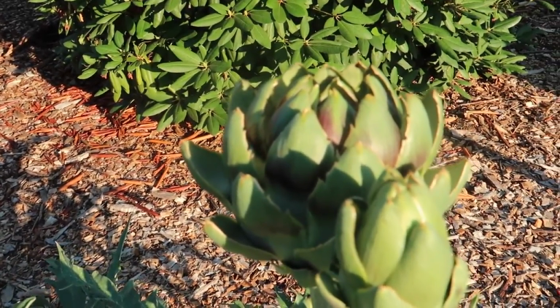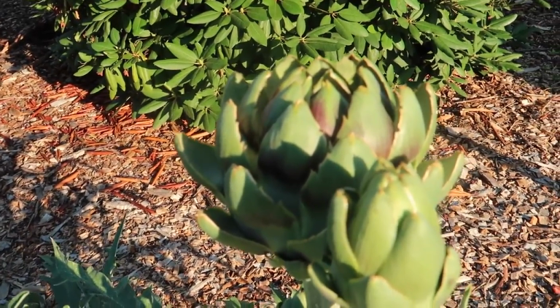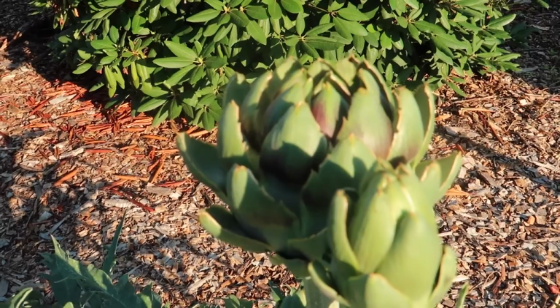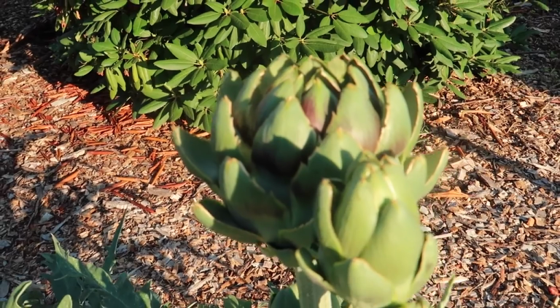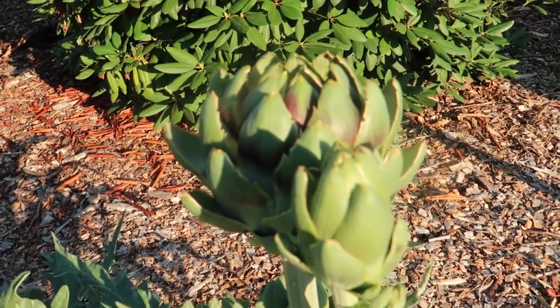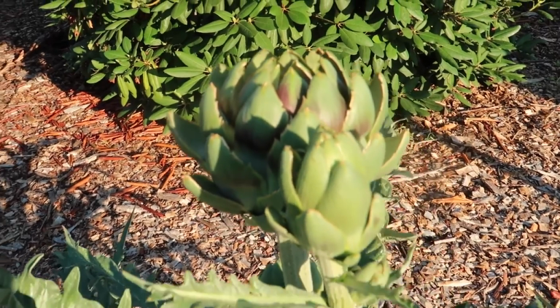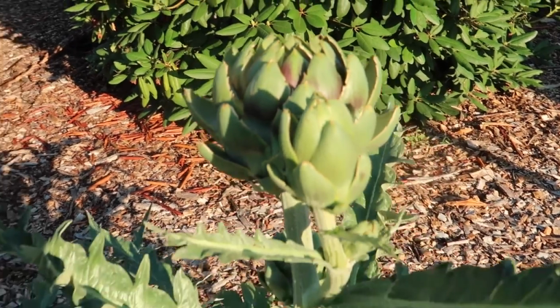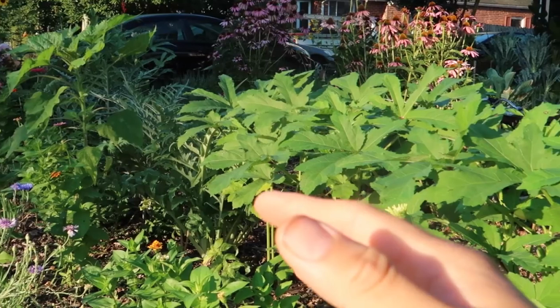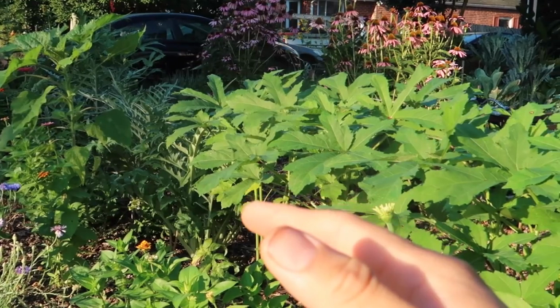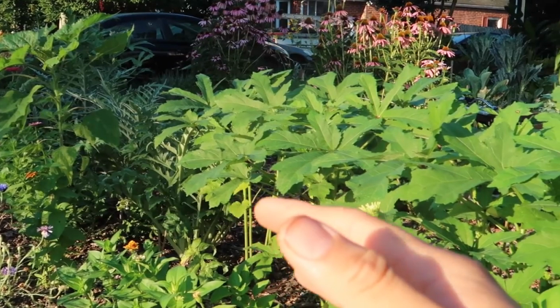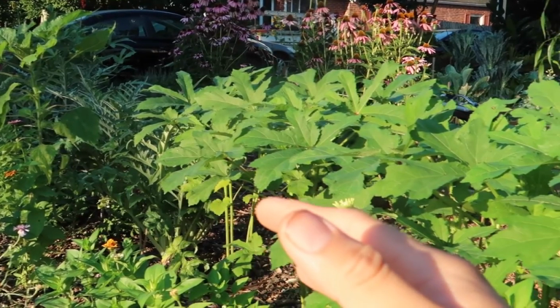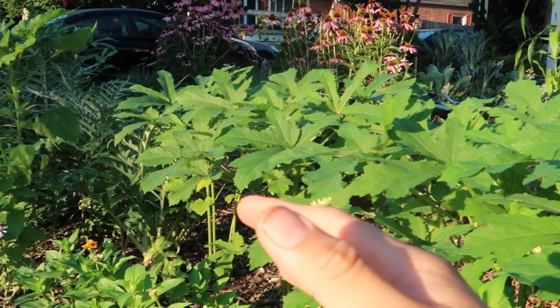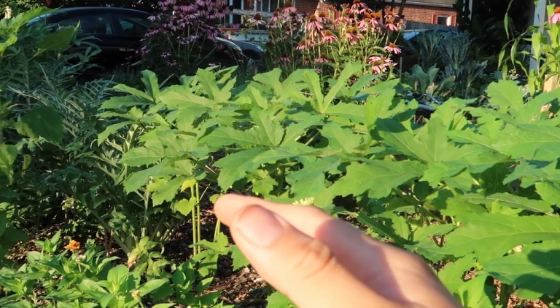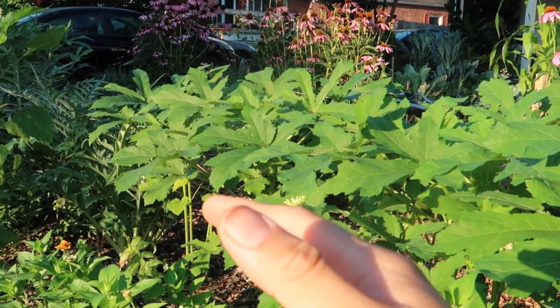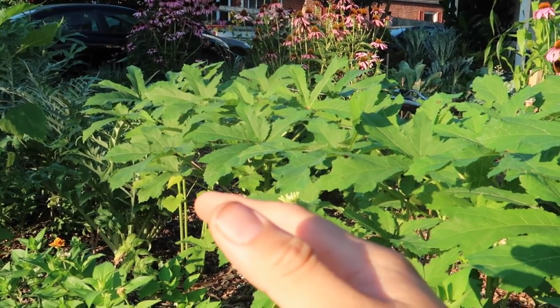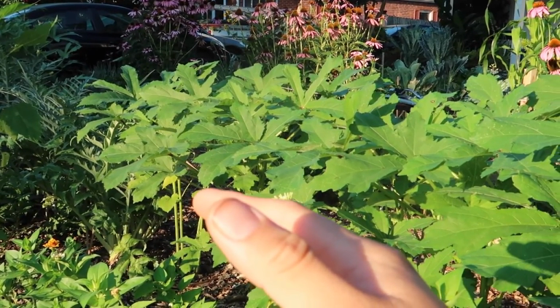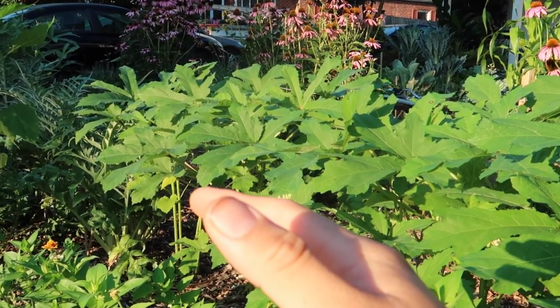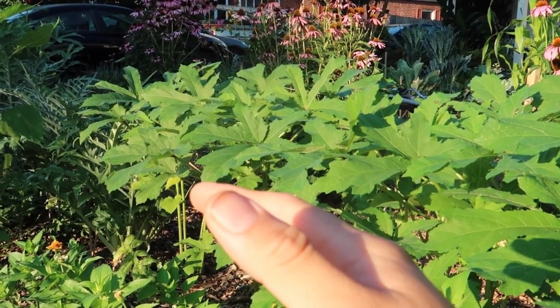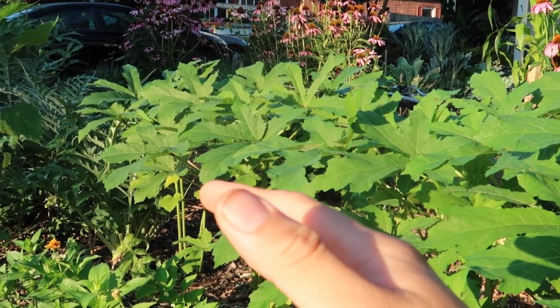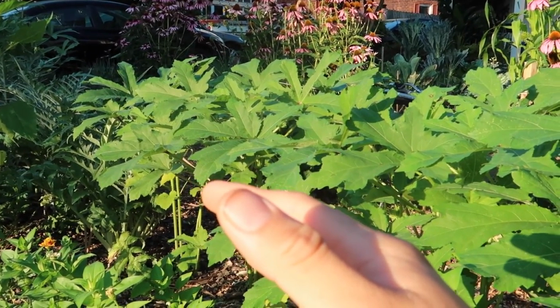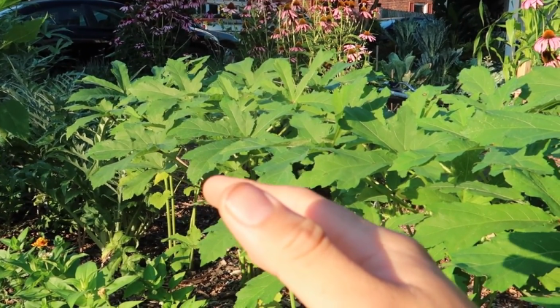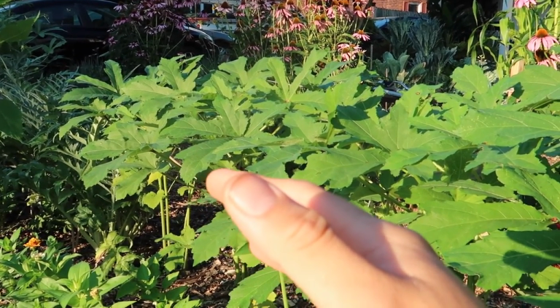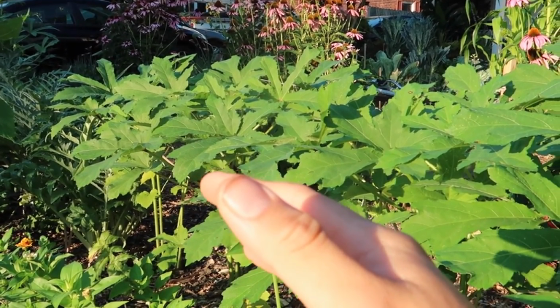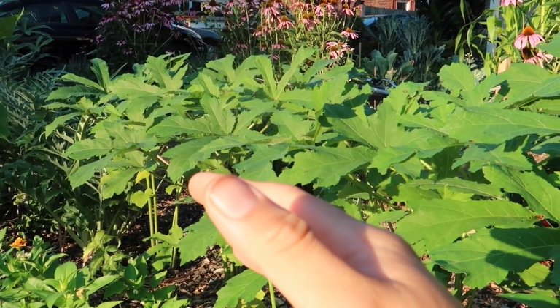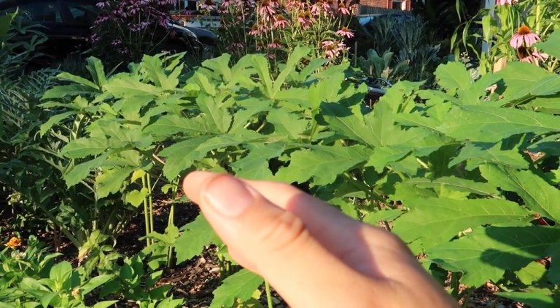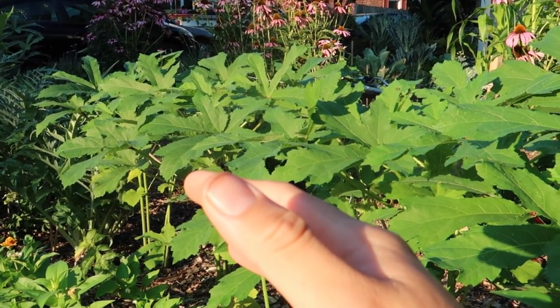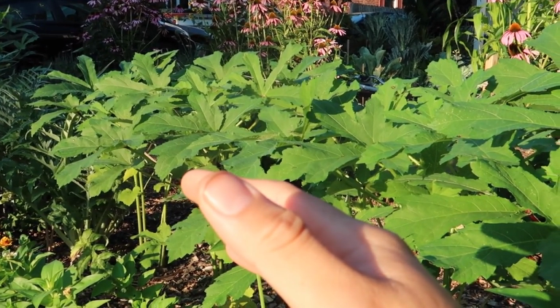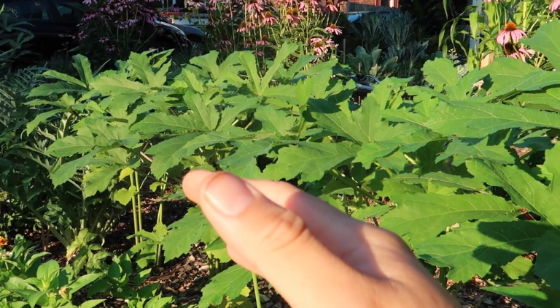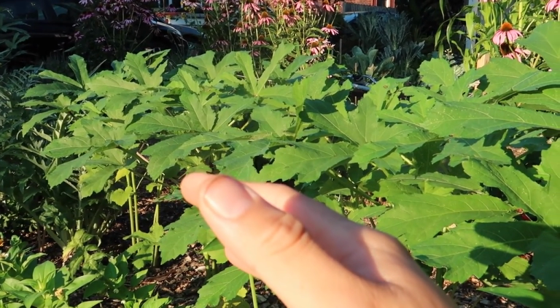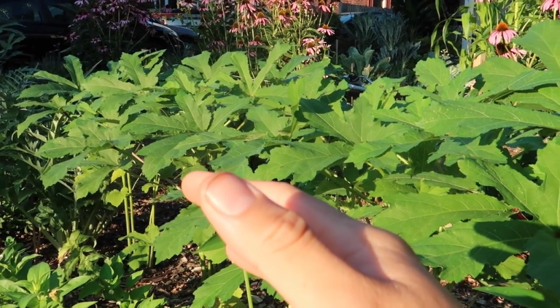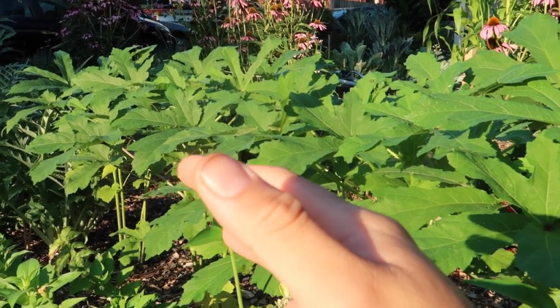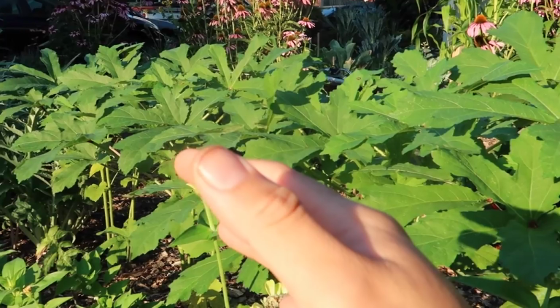If you cut the top off you can get secondary growth, and you can see the secondary artichokes on here. I want to save the seeds so I haven't cut this one. I'll show you in a later video what the flower of an artichoke looks like — it's supposed to be very beautiful.